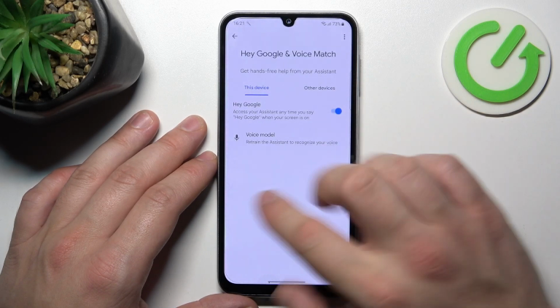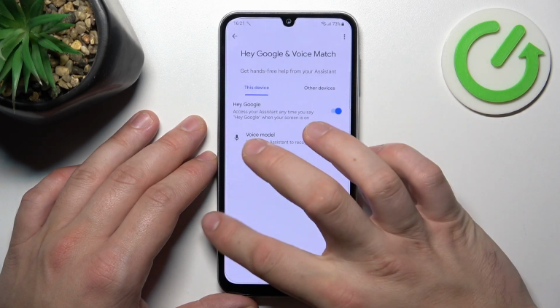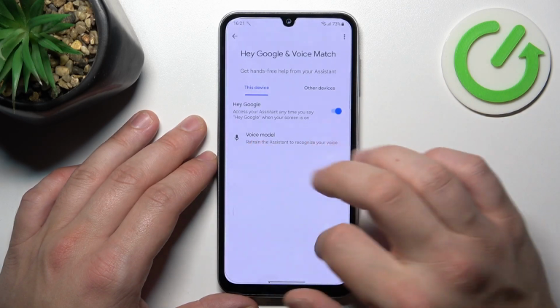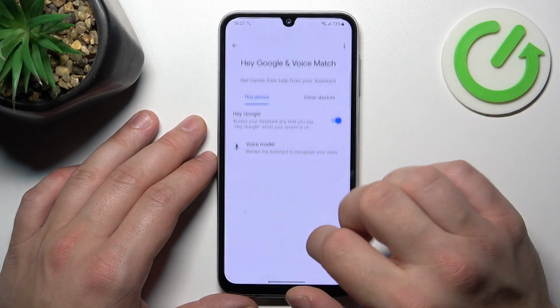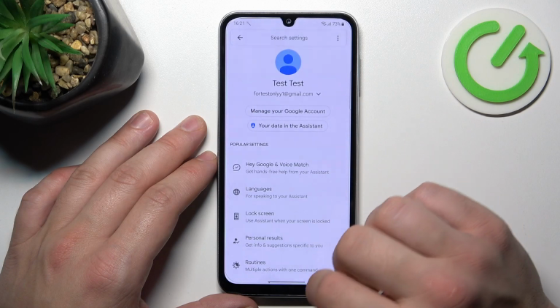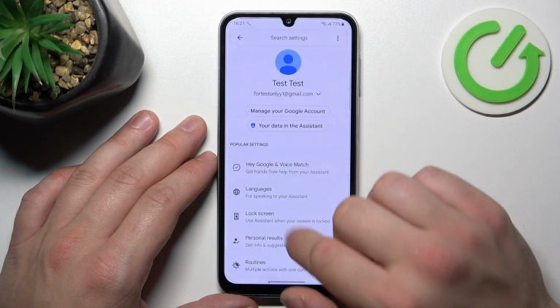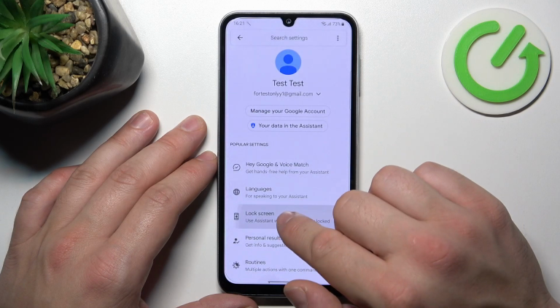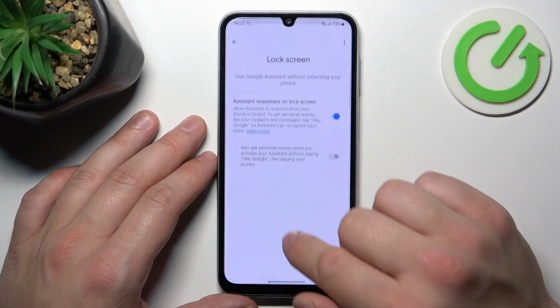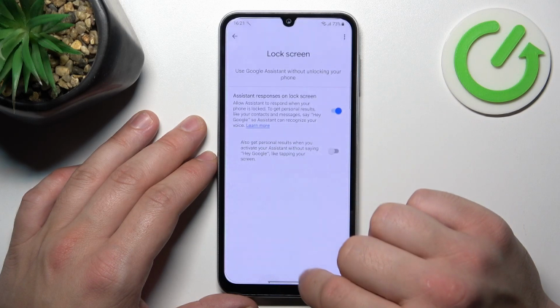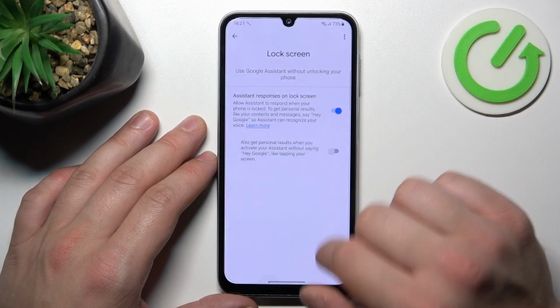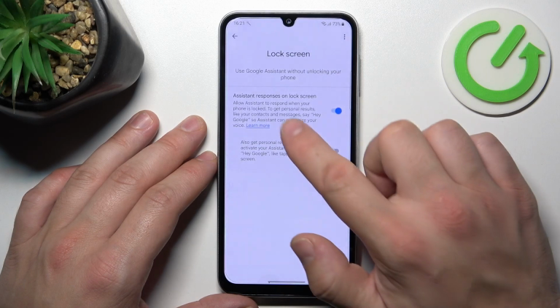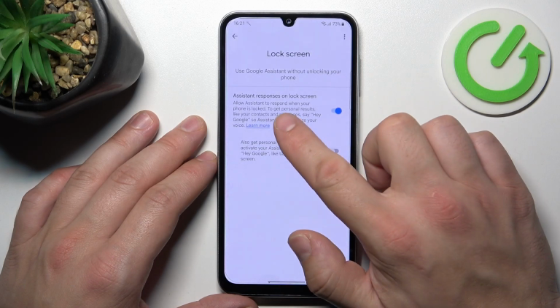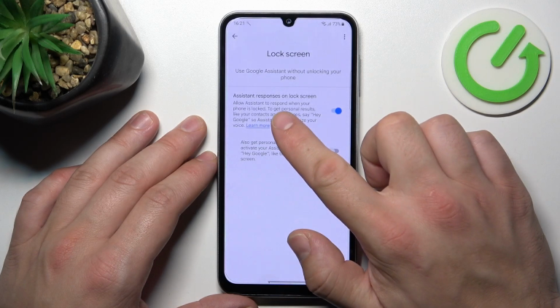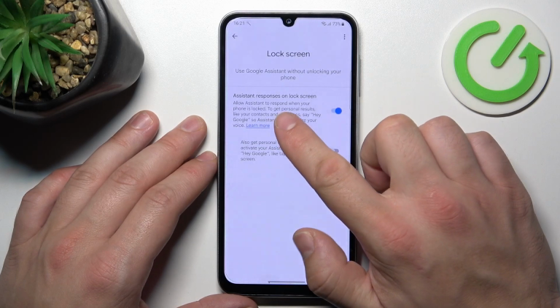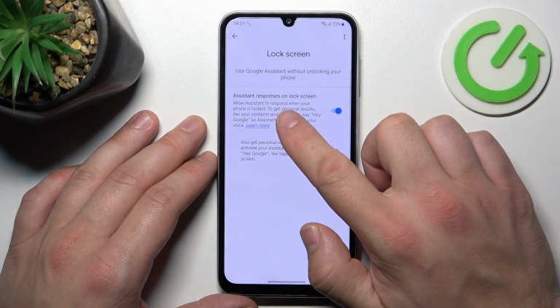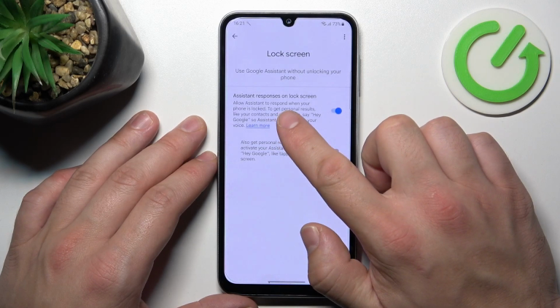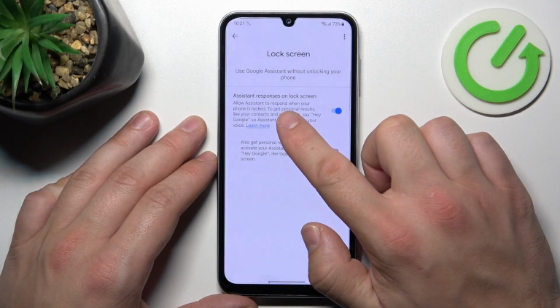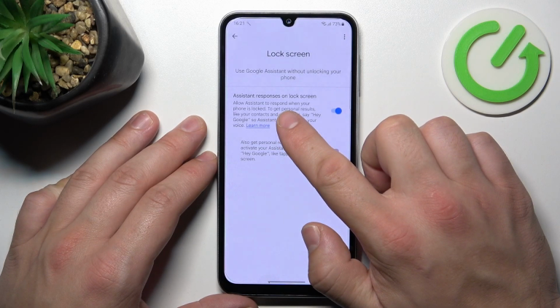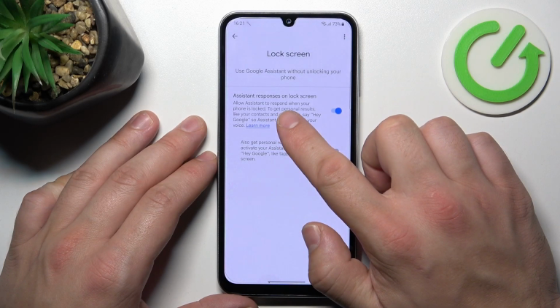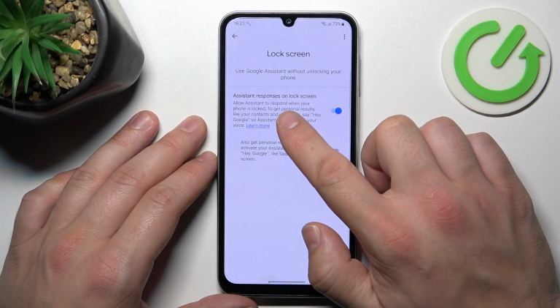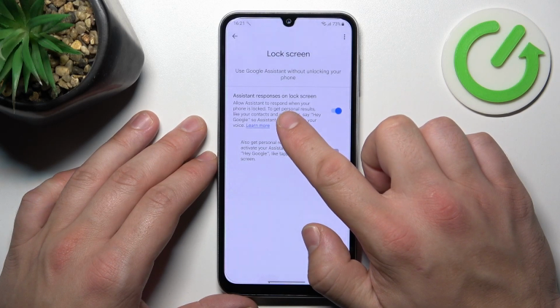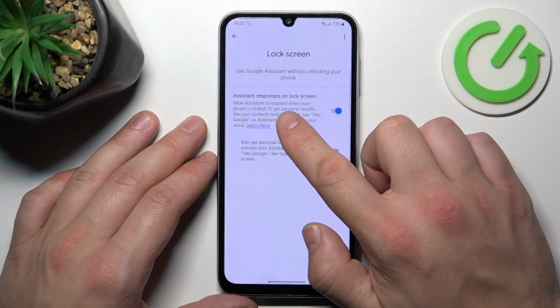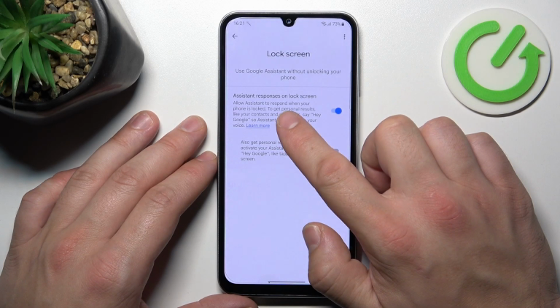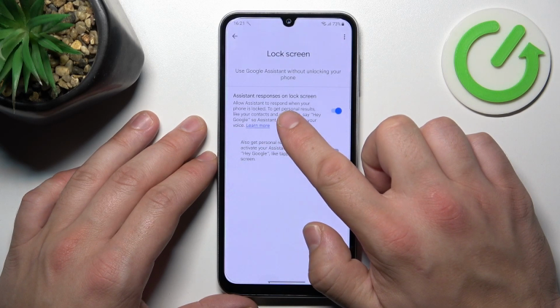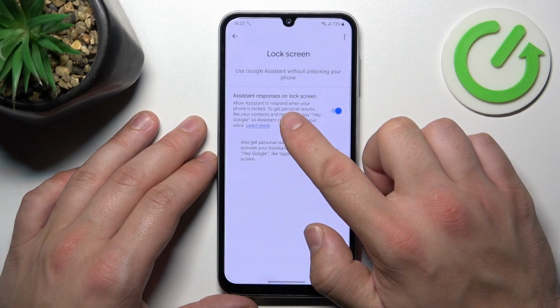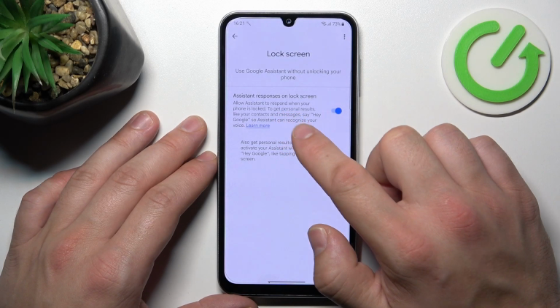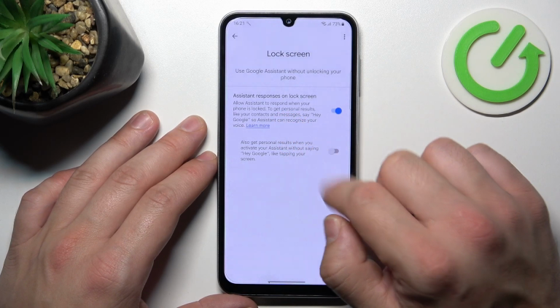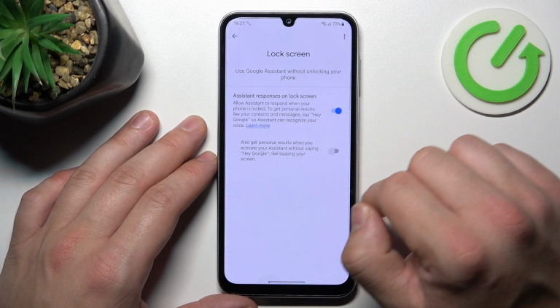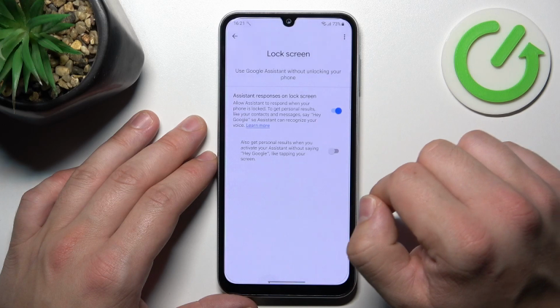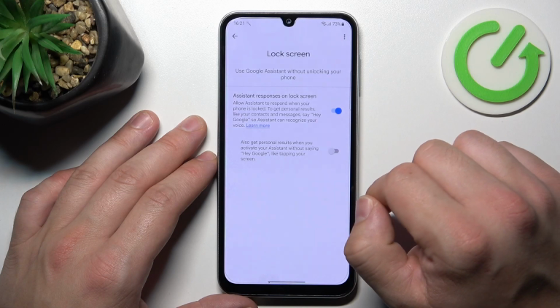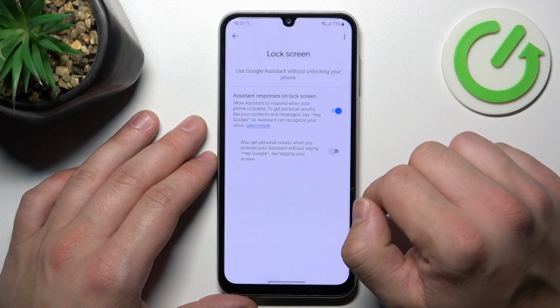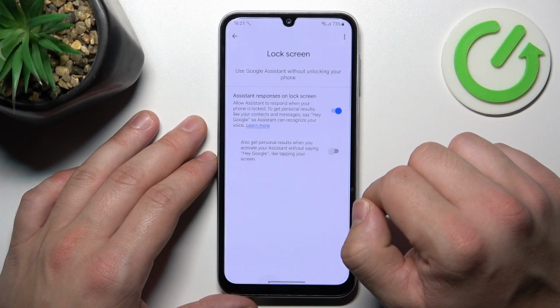Now go back and enter Lock Screen. Also make sure that assistant responses on lock screen are enabled.